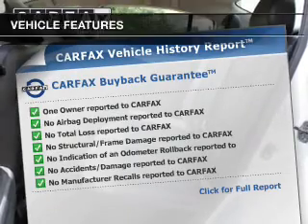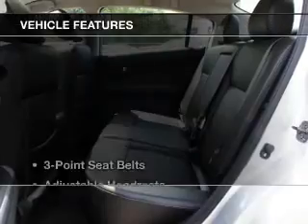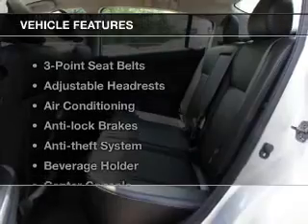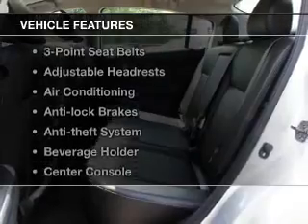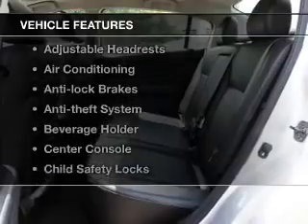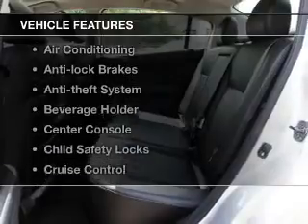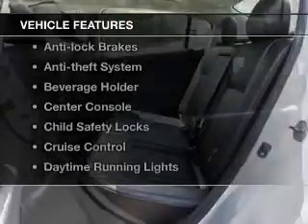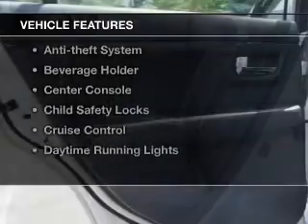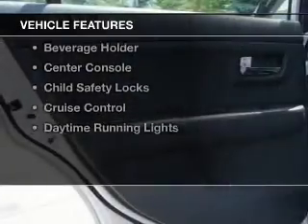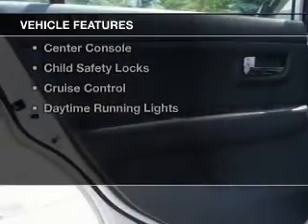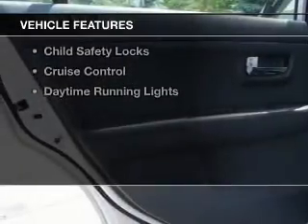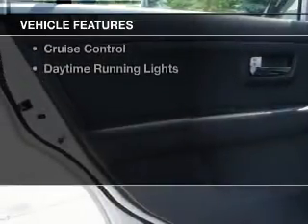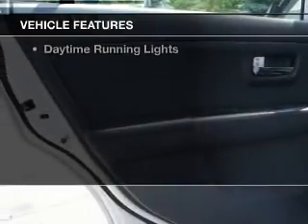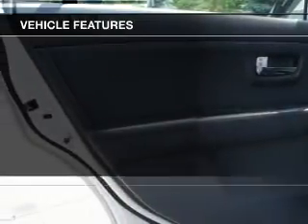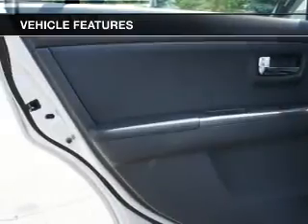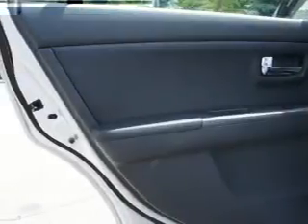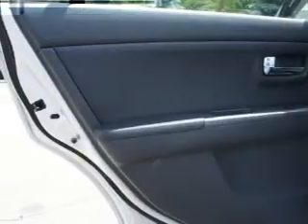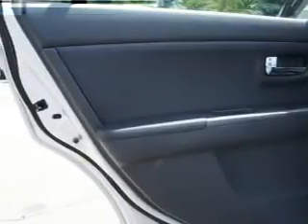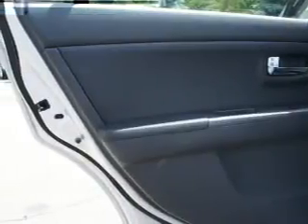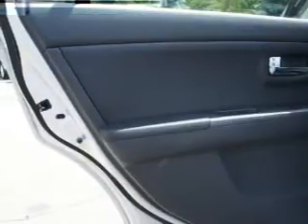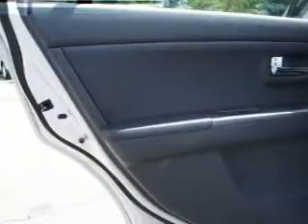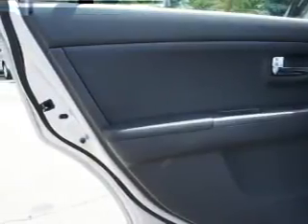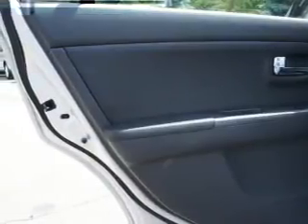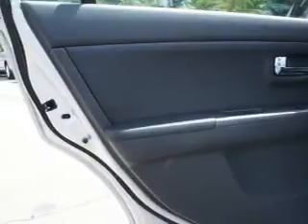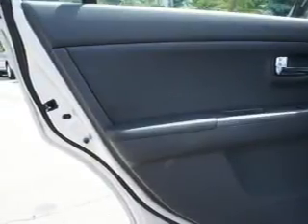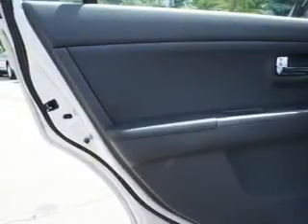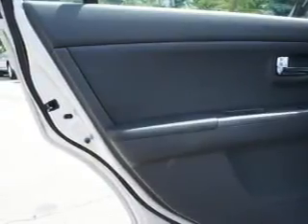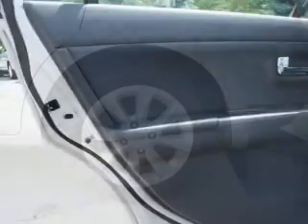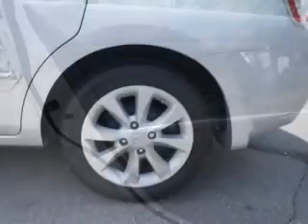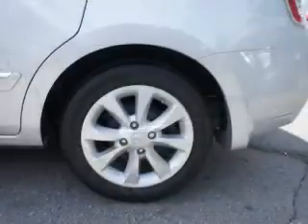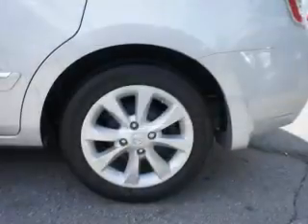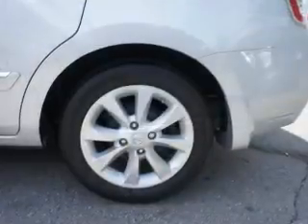Plus enjoy these notable features that are included in this vehicle: cruise control, power mirrors, power steering, air conditioning.